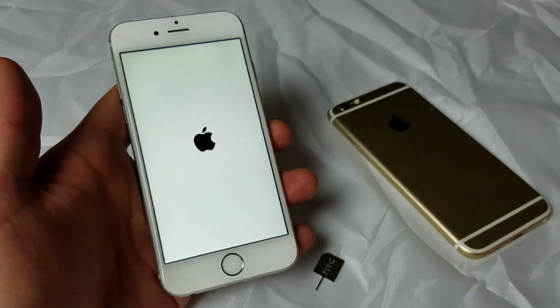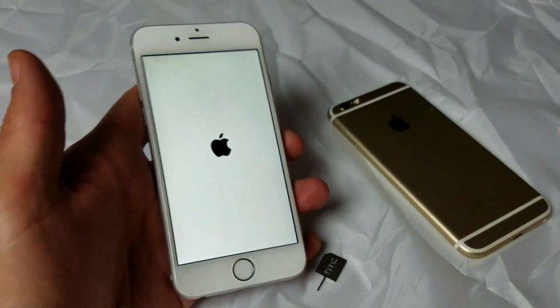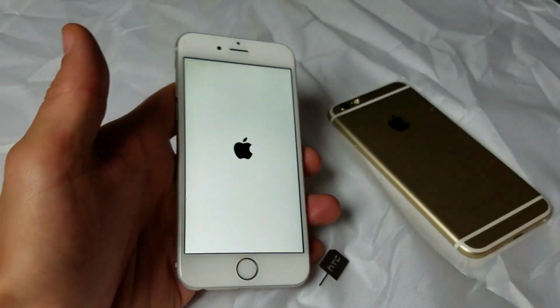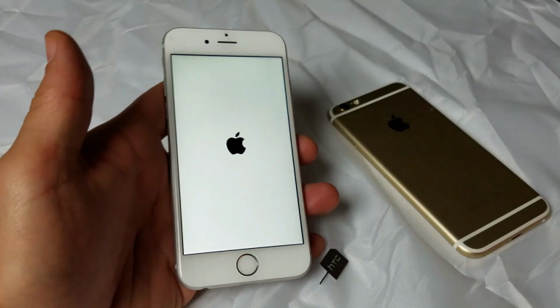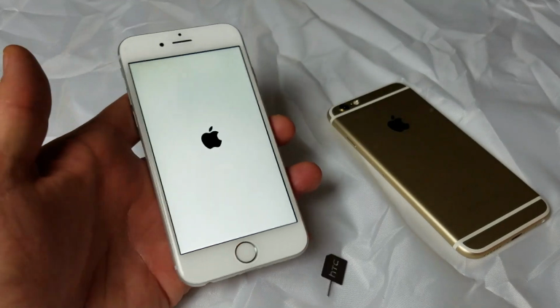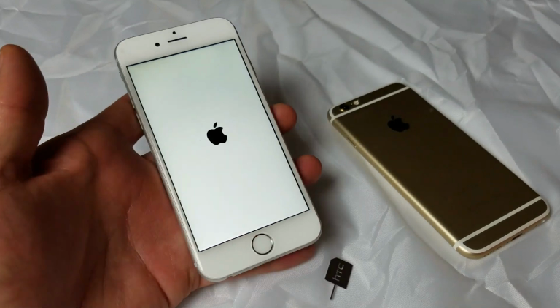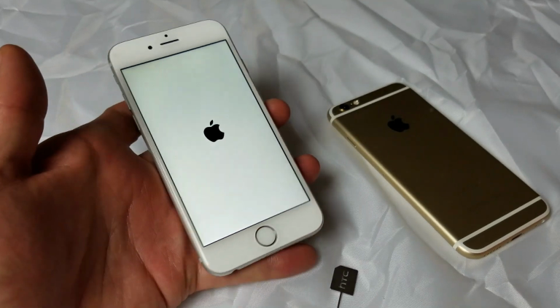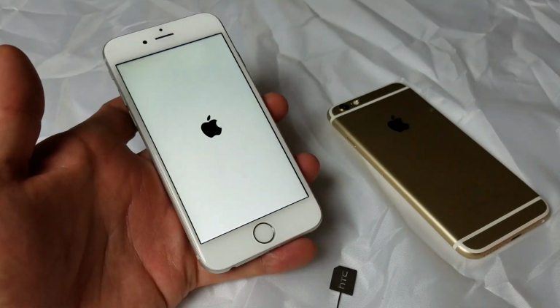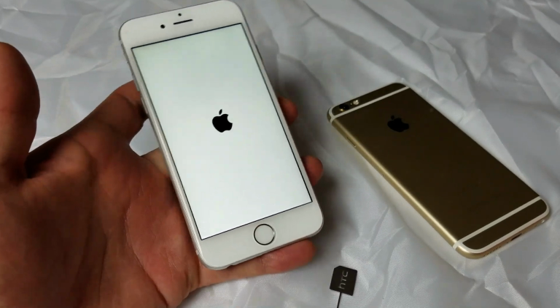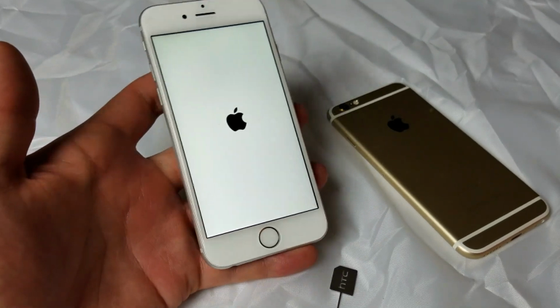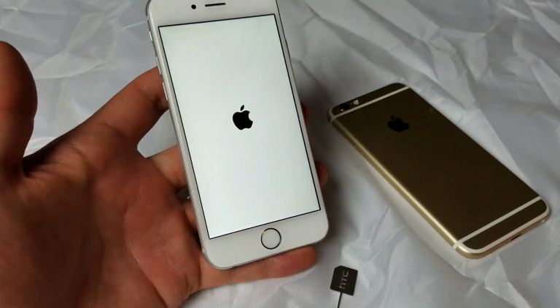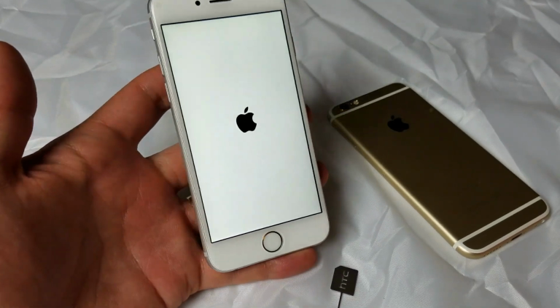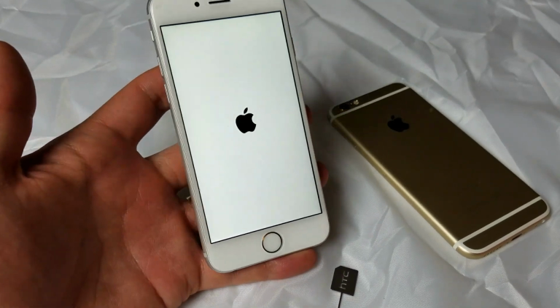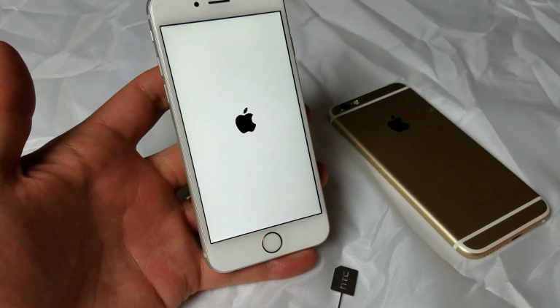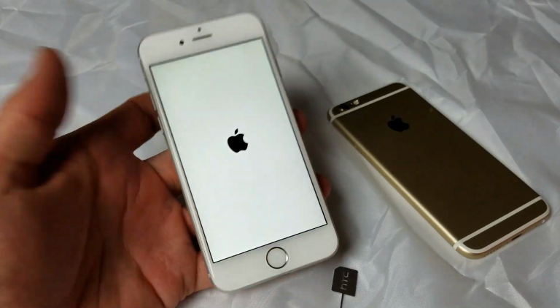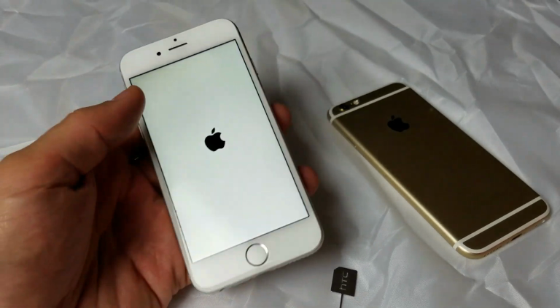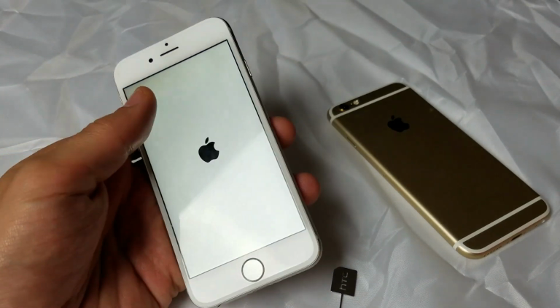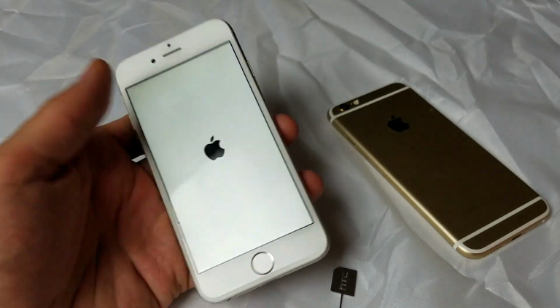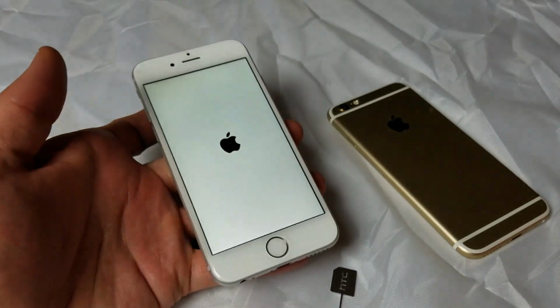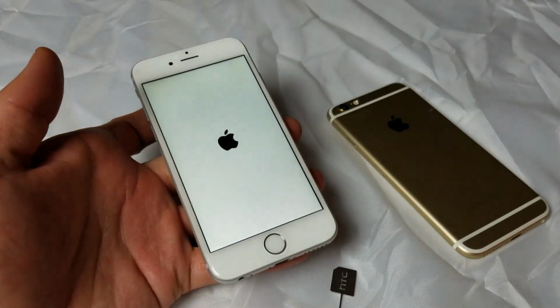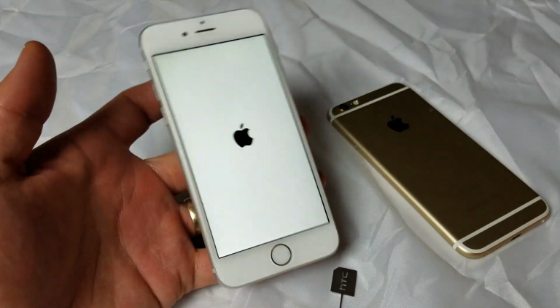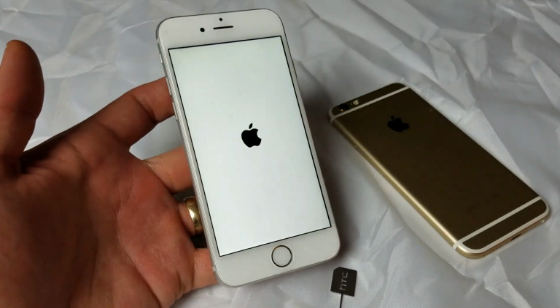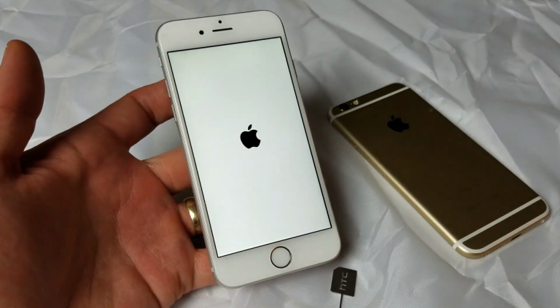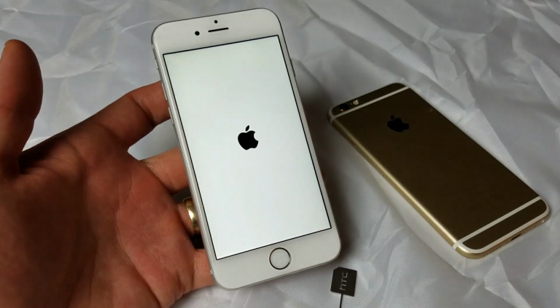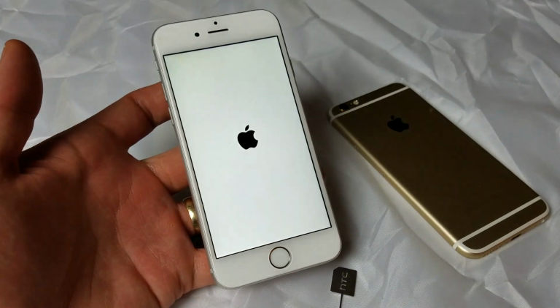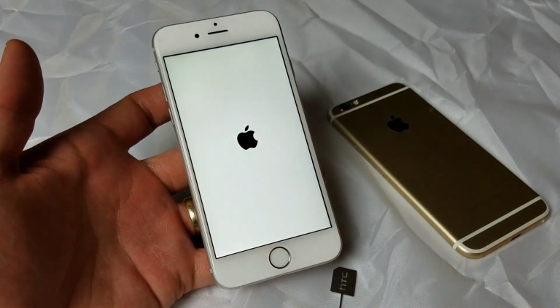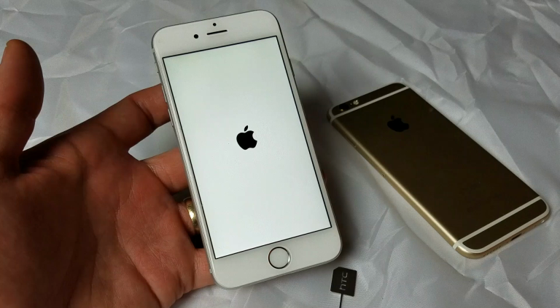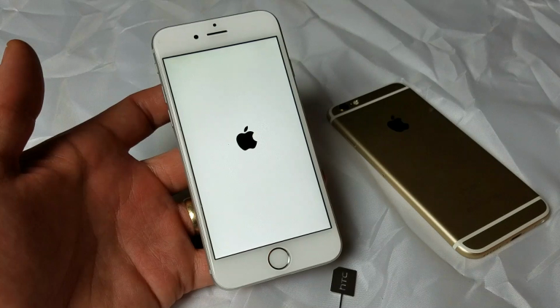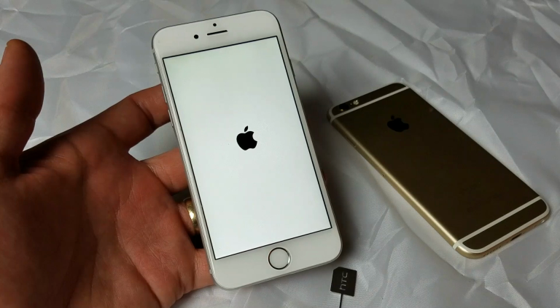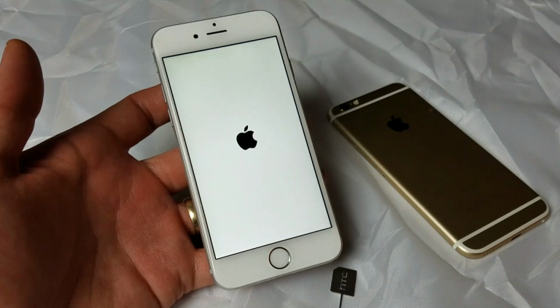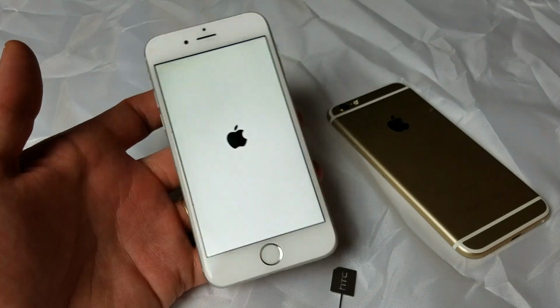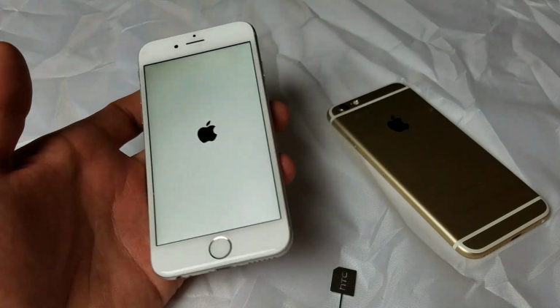Once this boots up, hopefully you do have service. If not, then we're going to go to the next option.